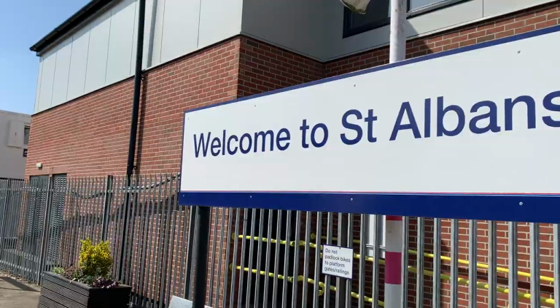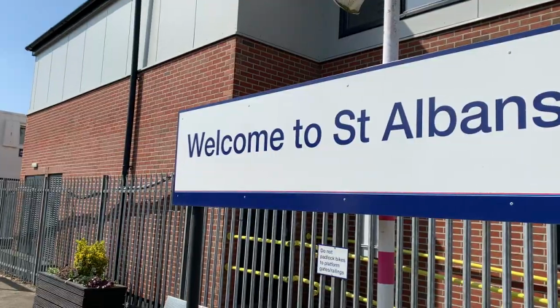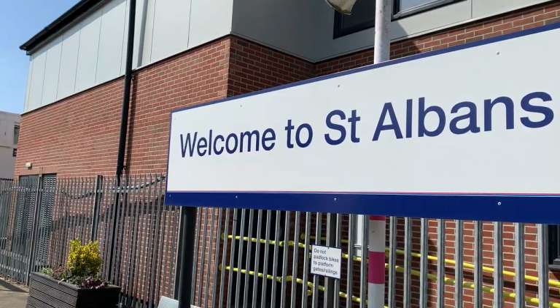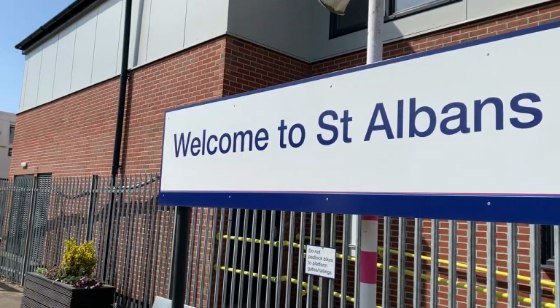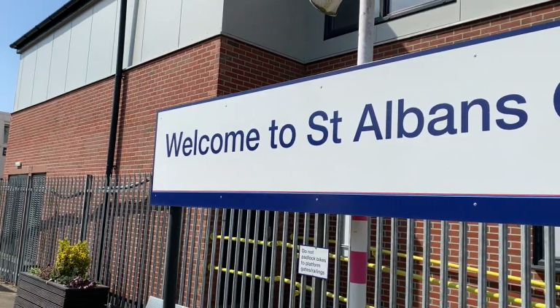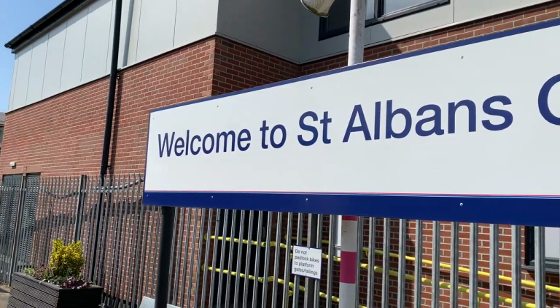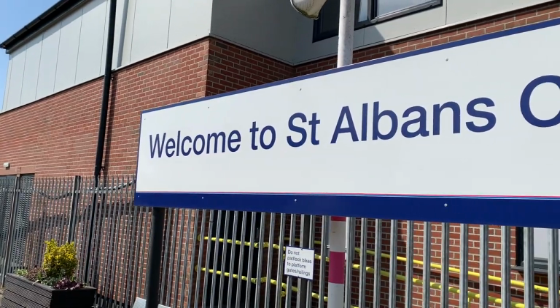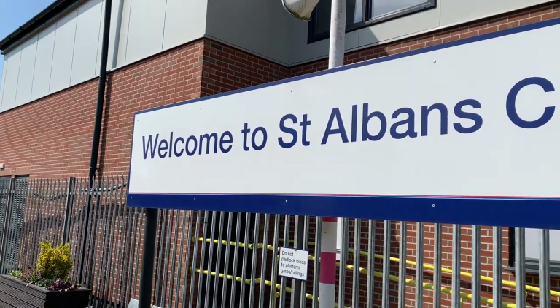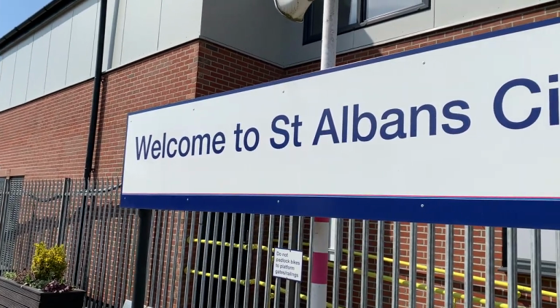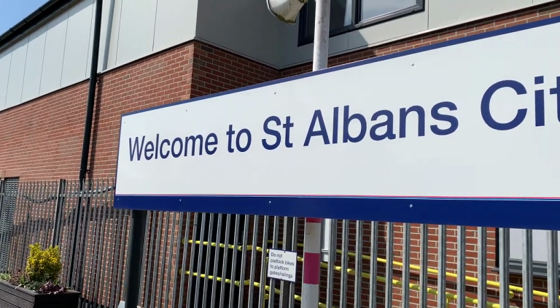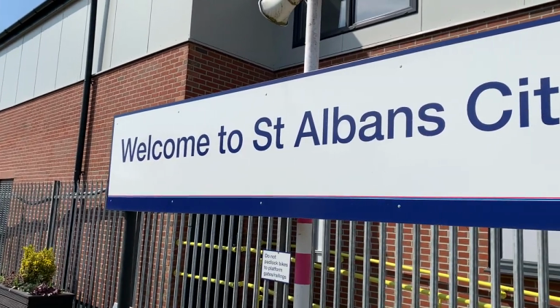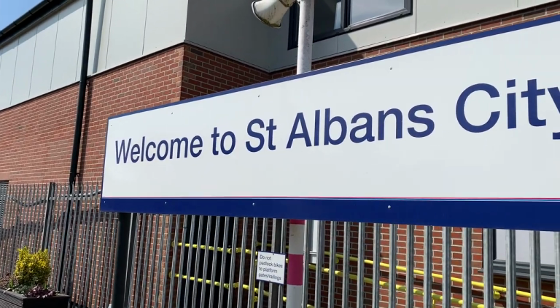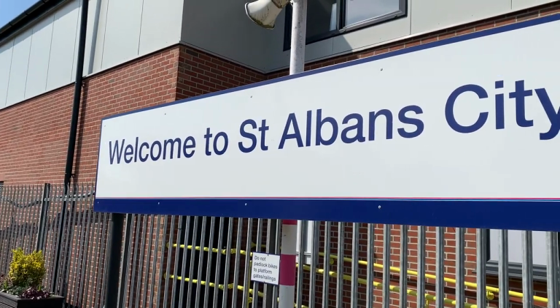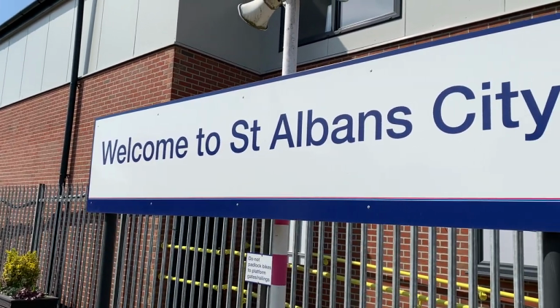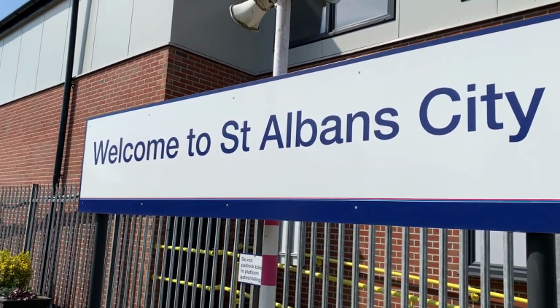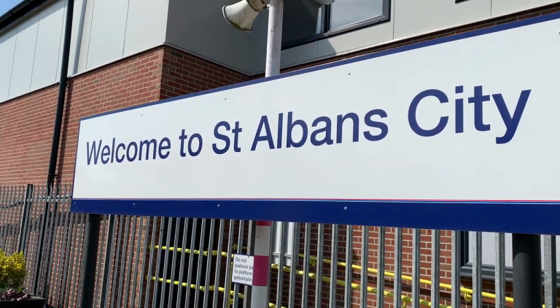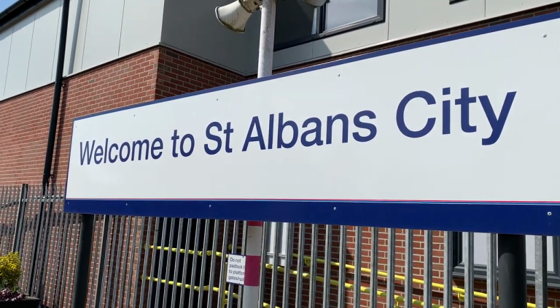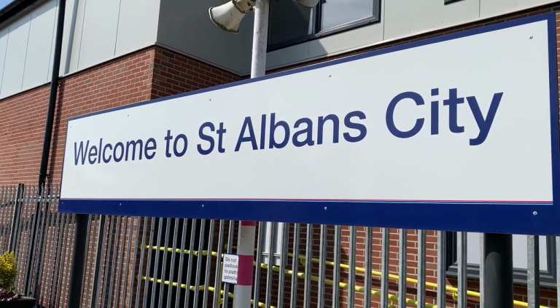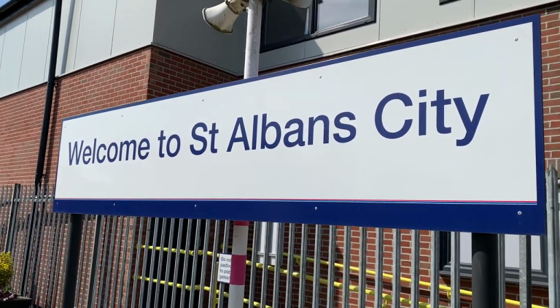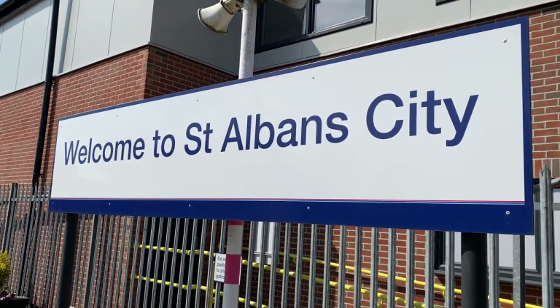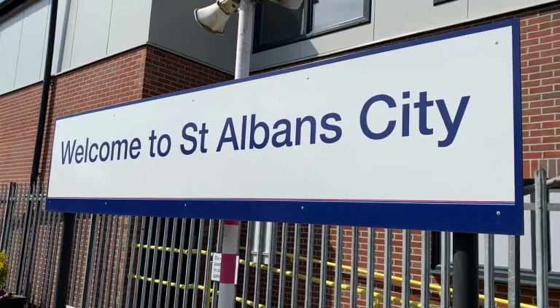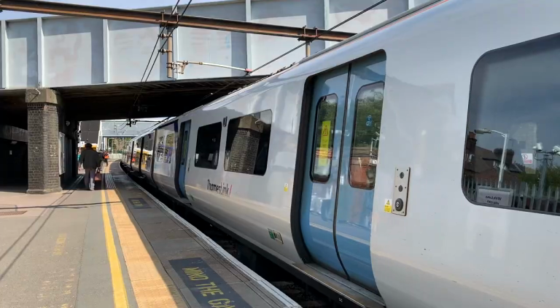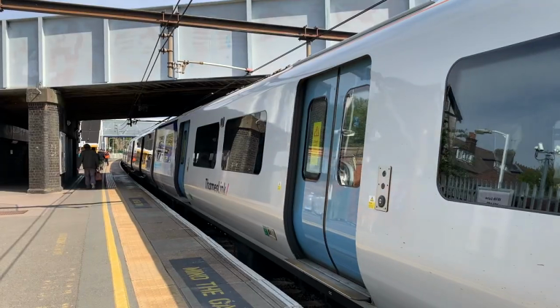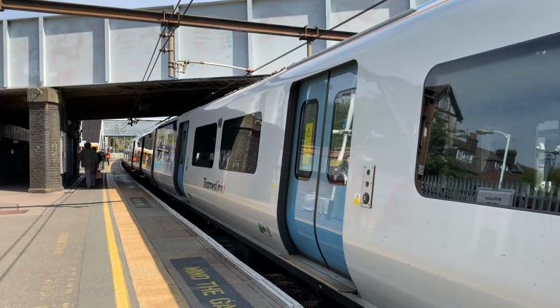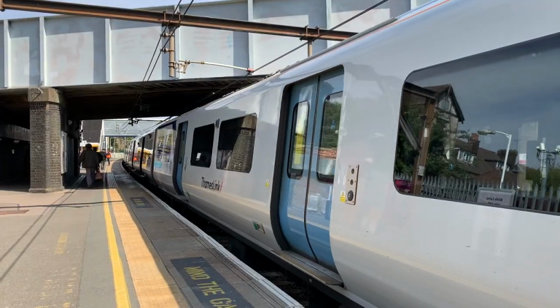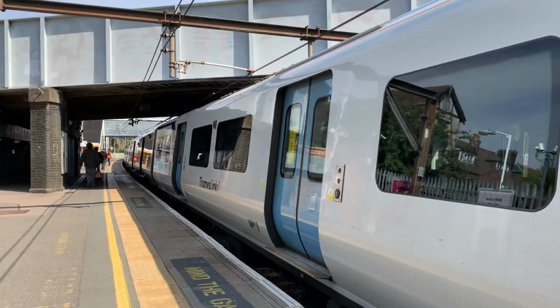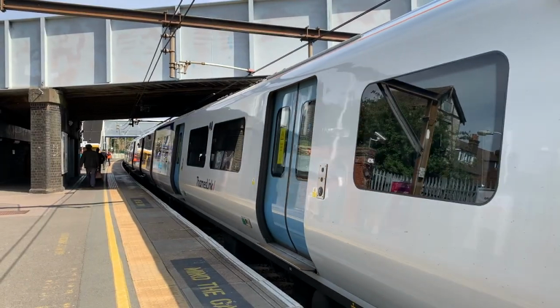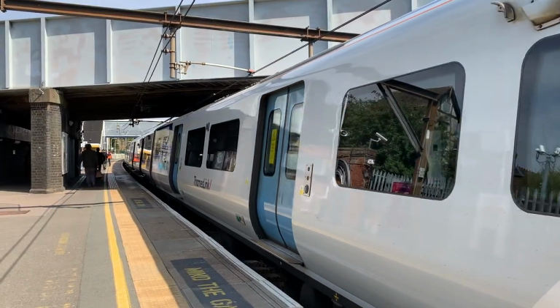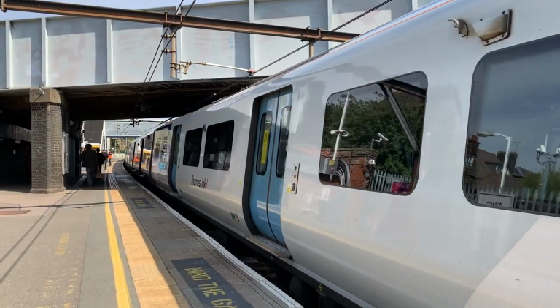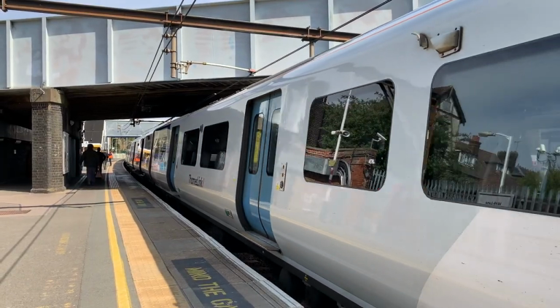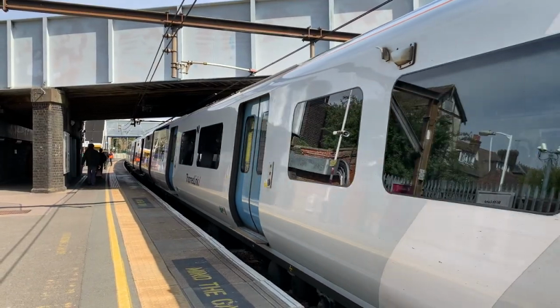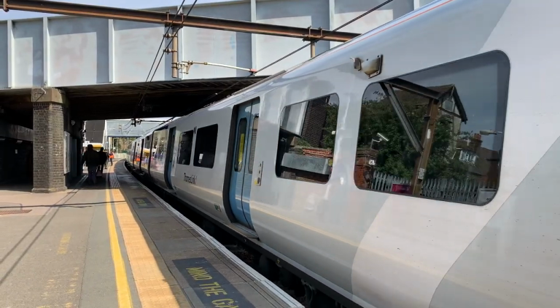It's easy to get to St Albans from London. In fact, it's one of the easiest day trips to do because it's so close — it's only 20 minutes from some London train stations.